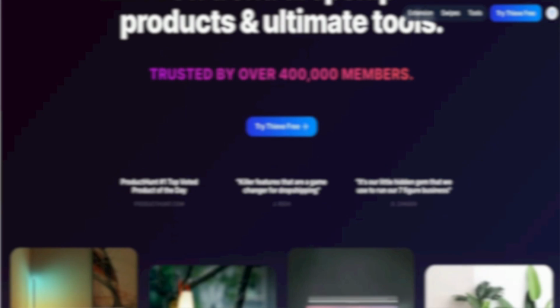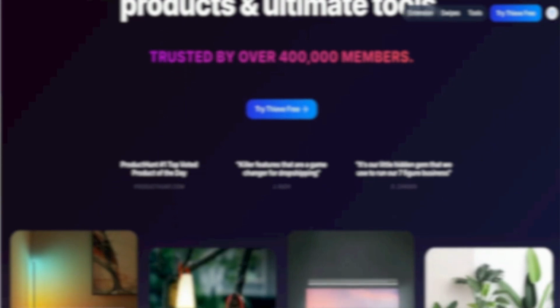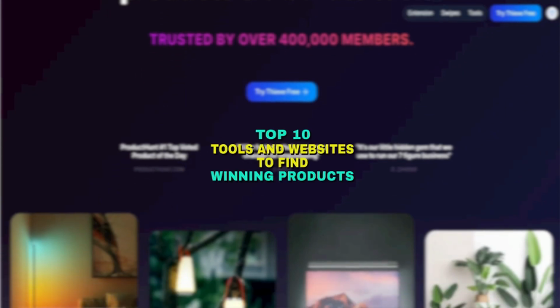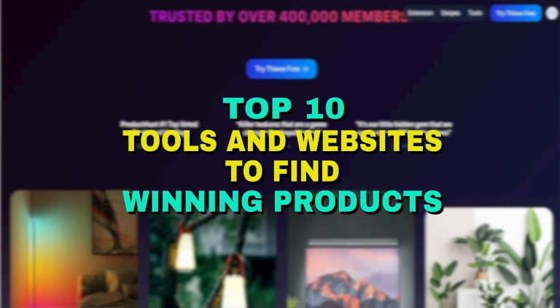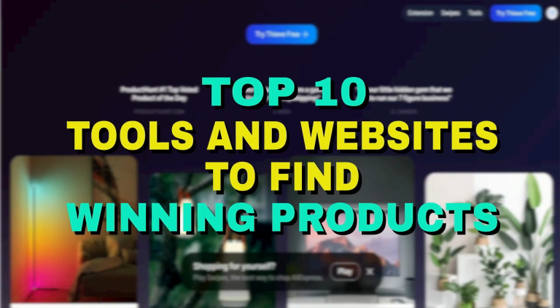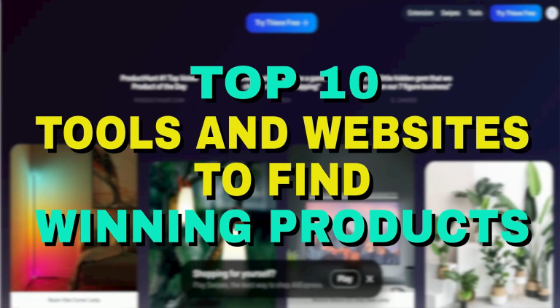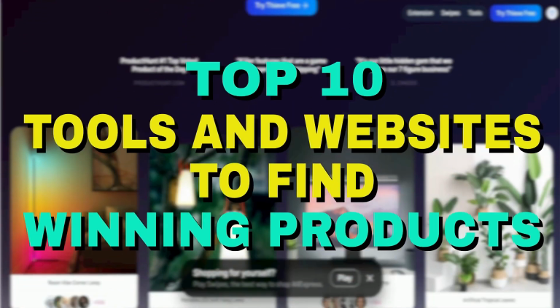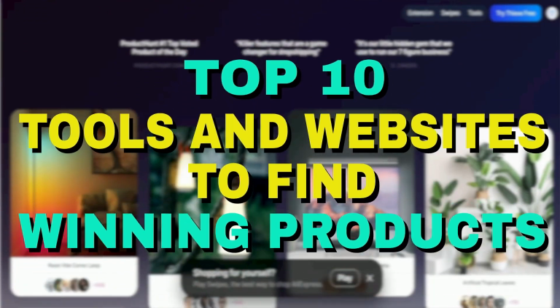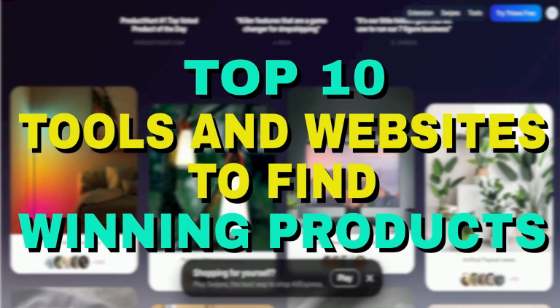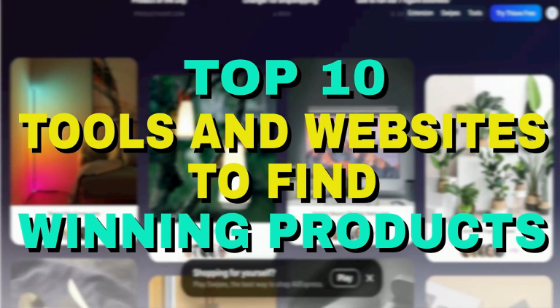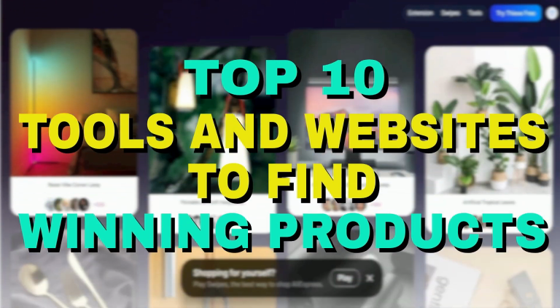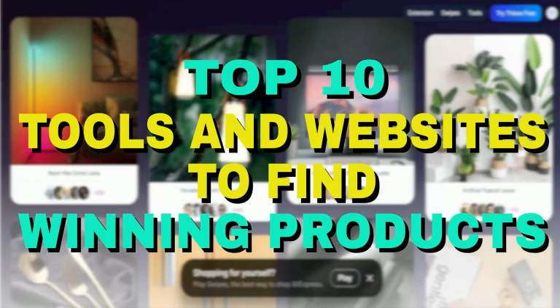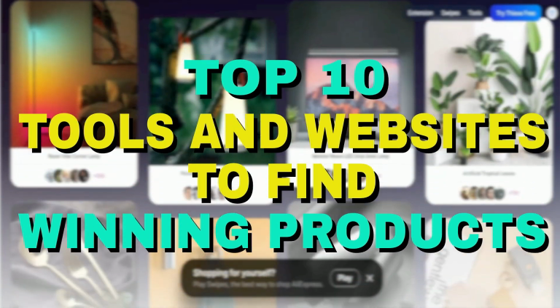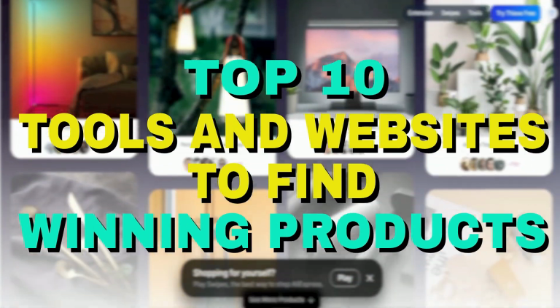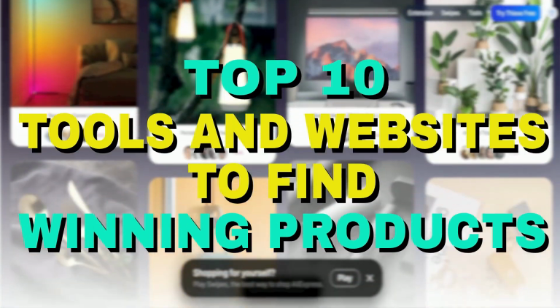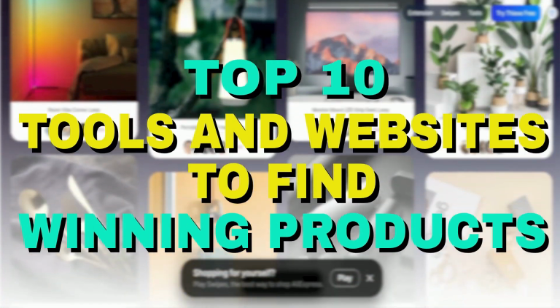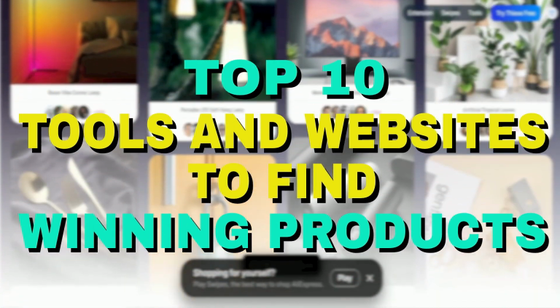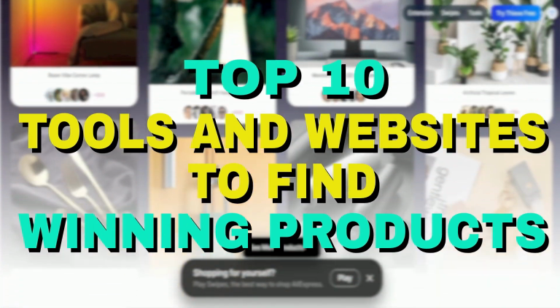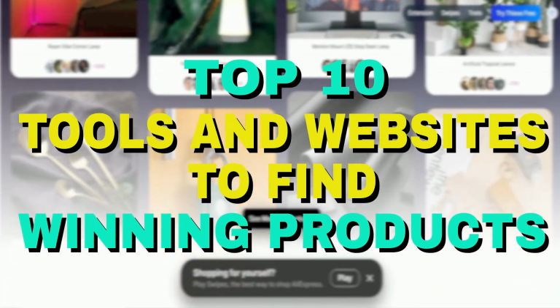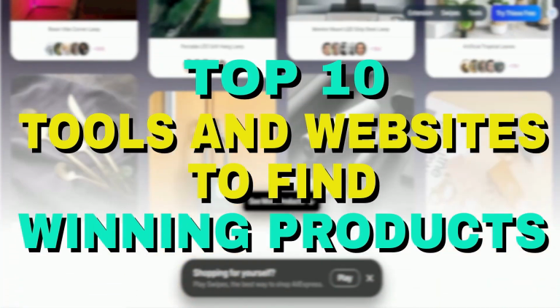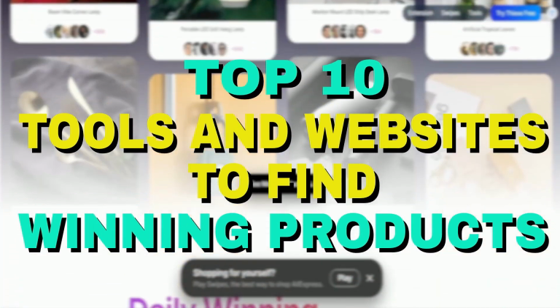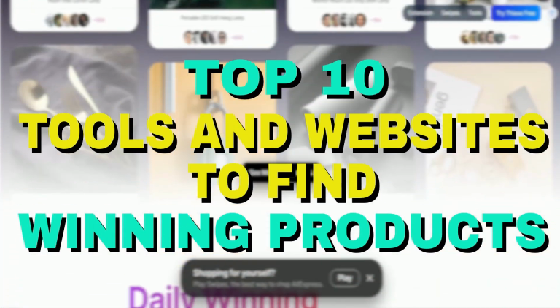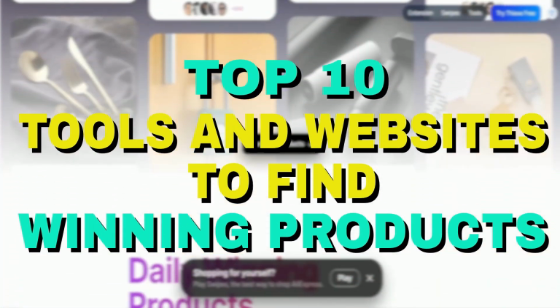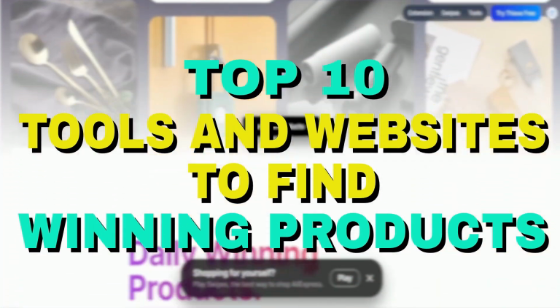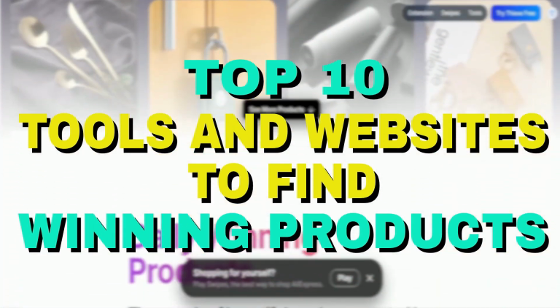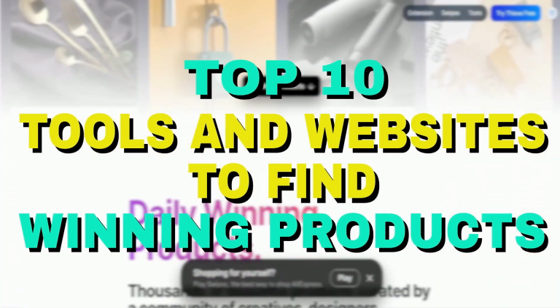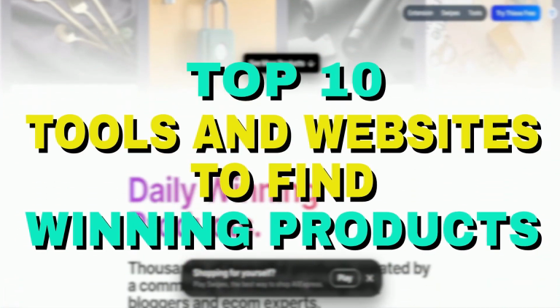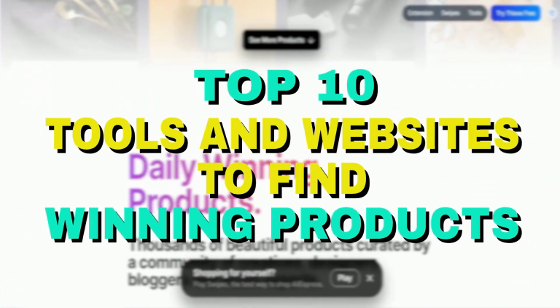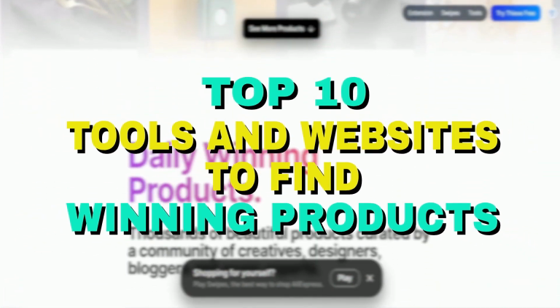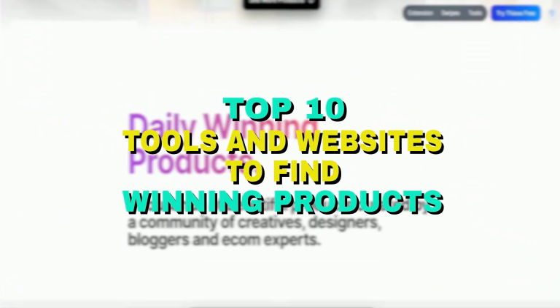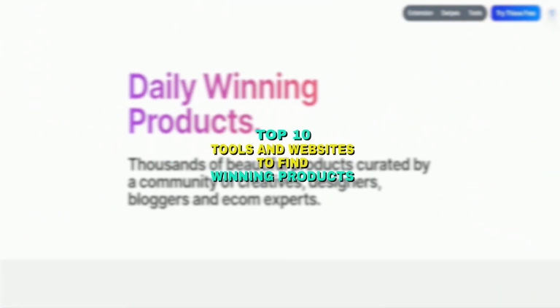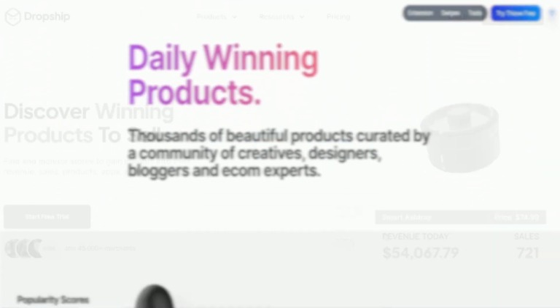In this top 10 list, I'll be counting down the best dropshipping websites and tools available today.